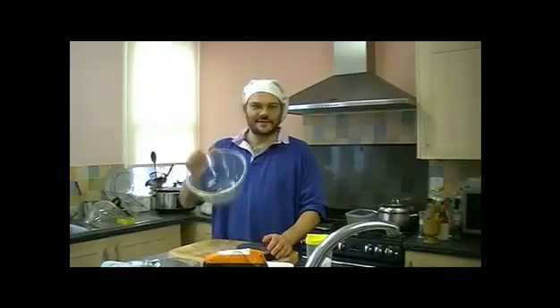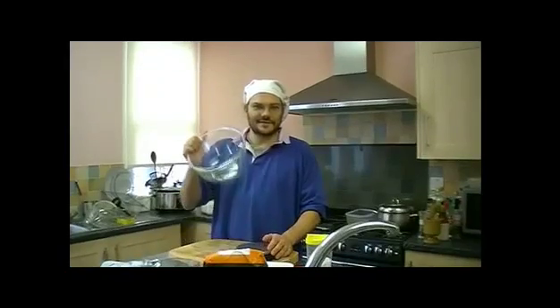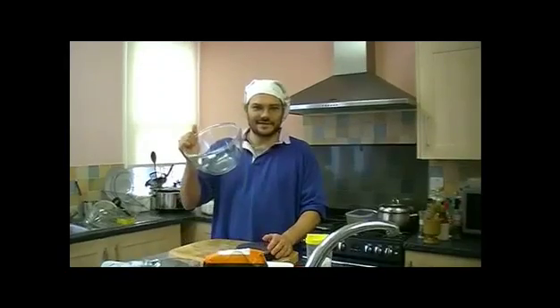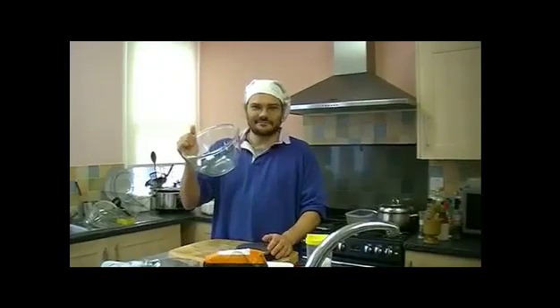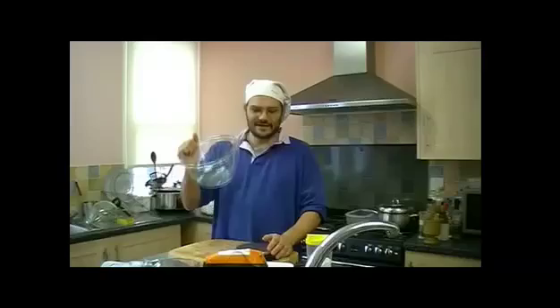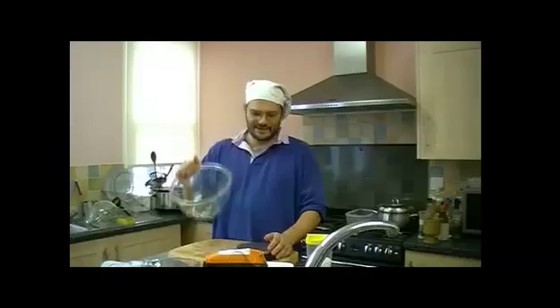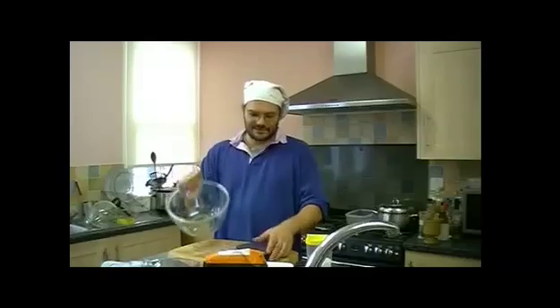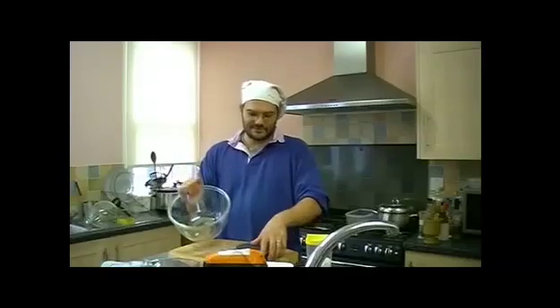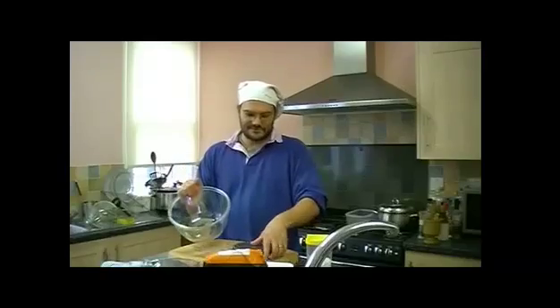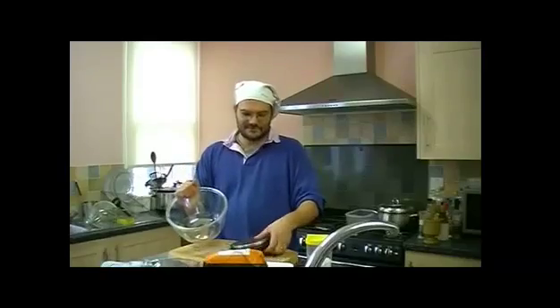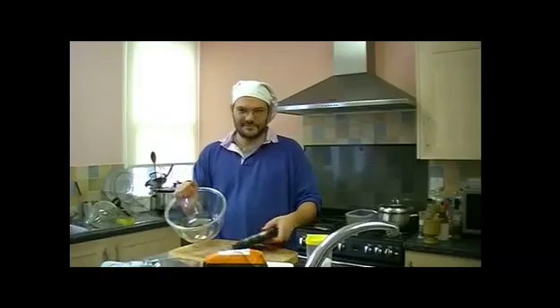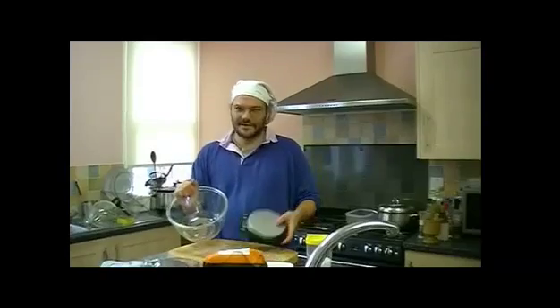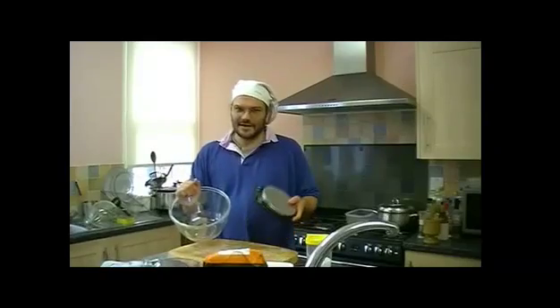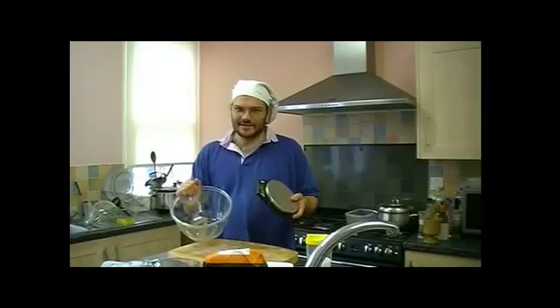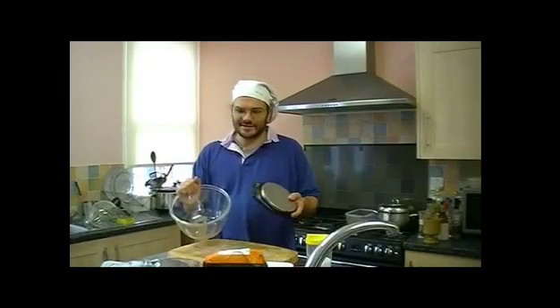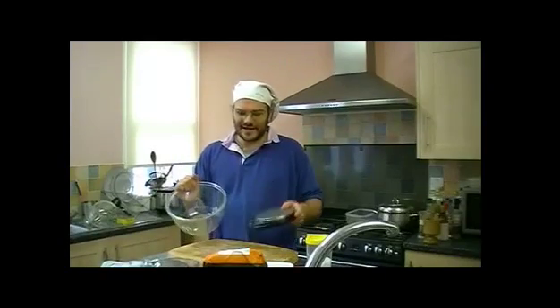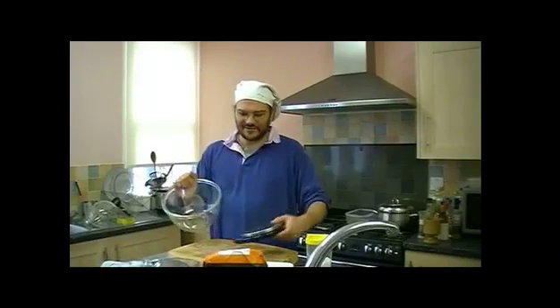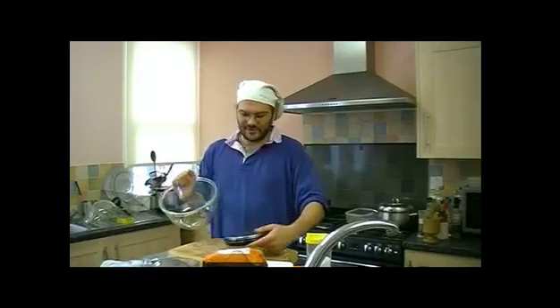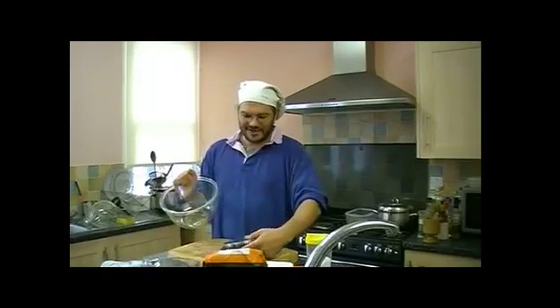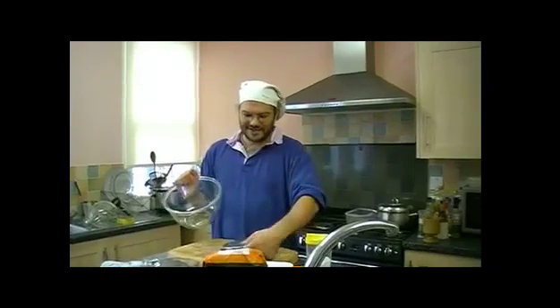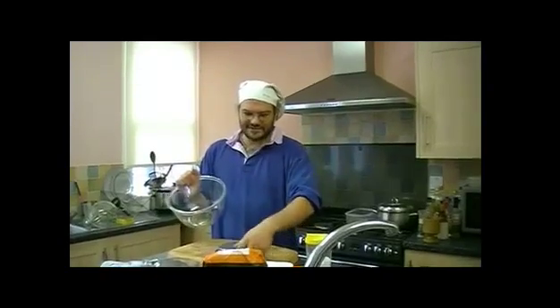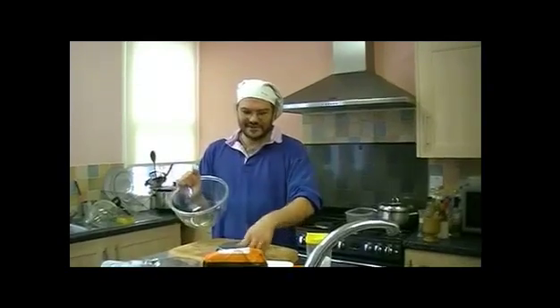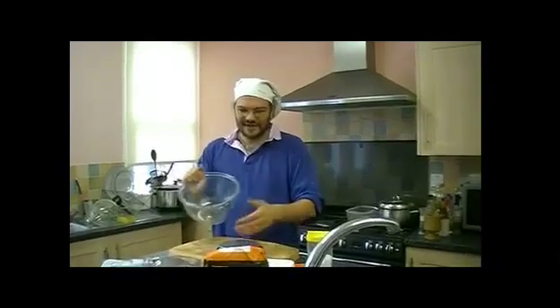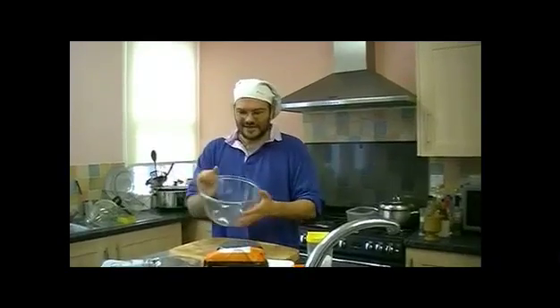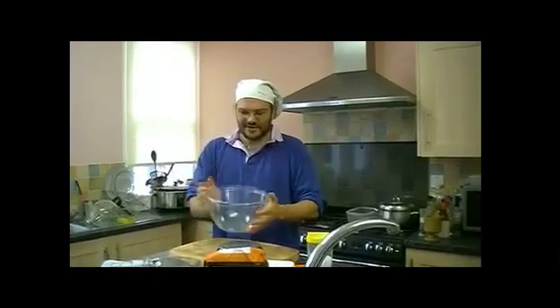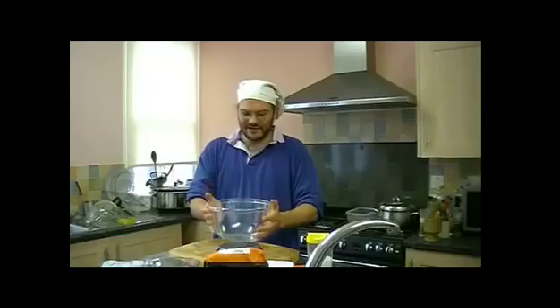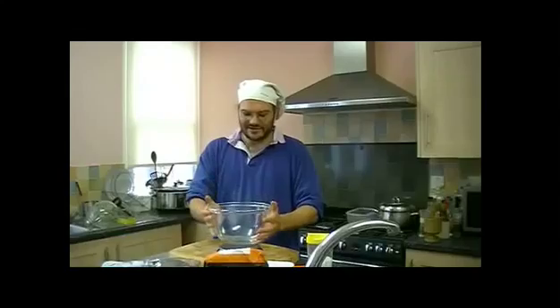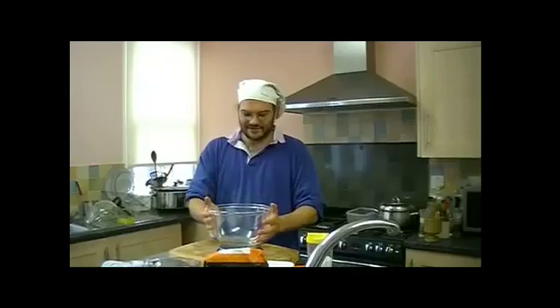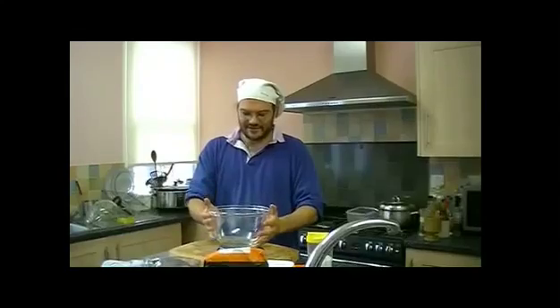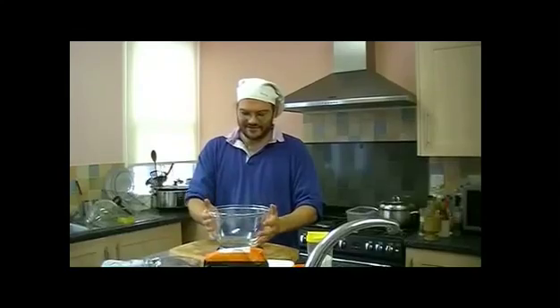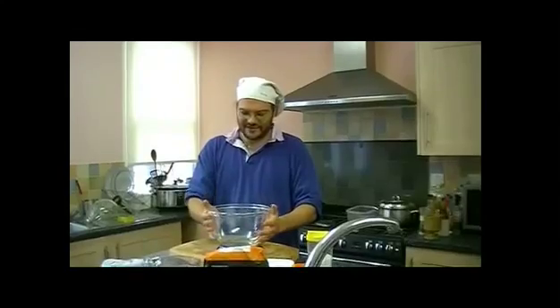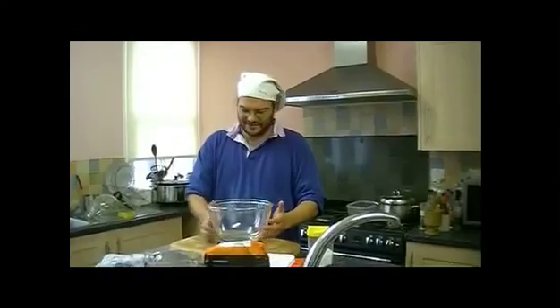First thing, let's get a big glass bowl and a decent, accurate weighing scale. I'm going to measure out the ingredients.